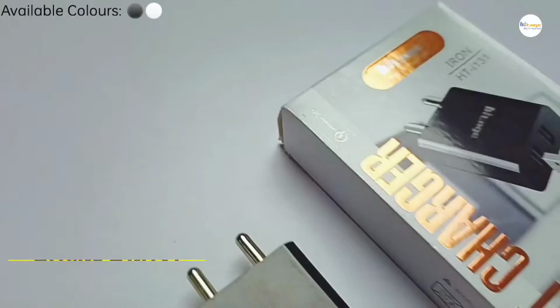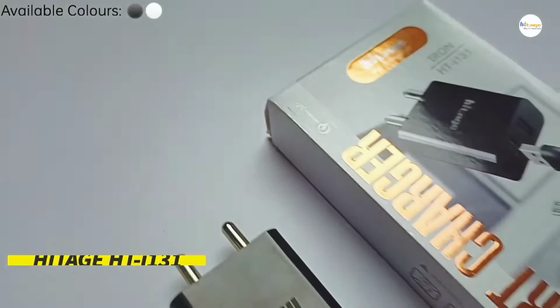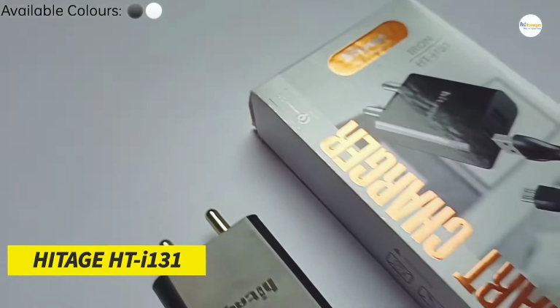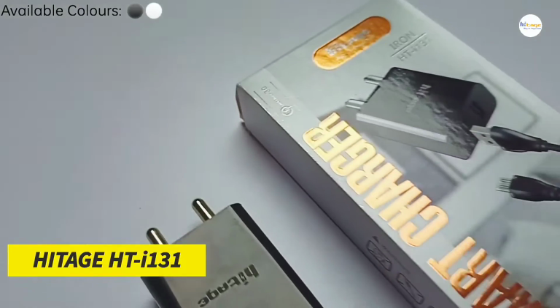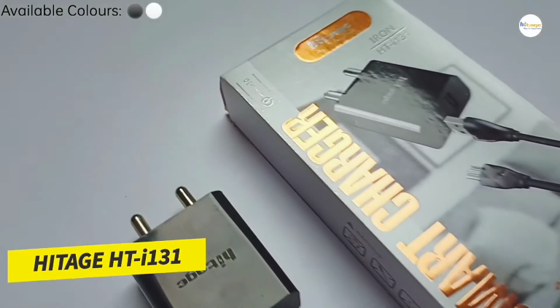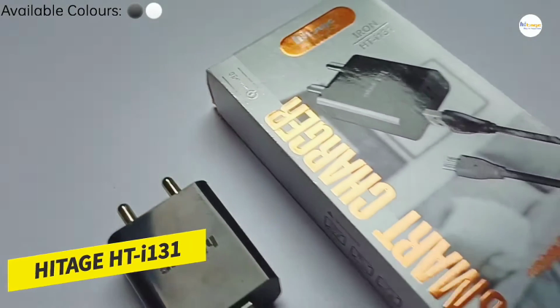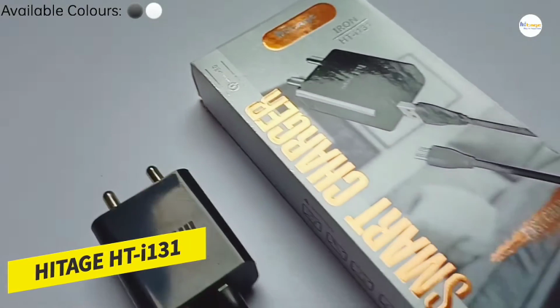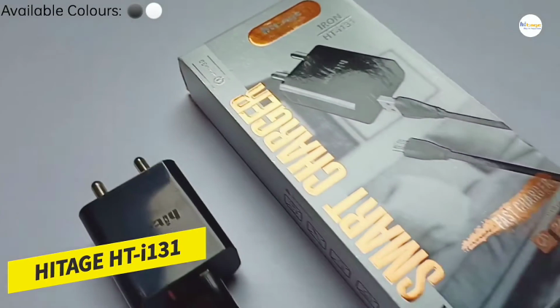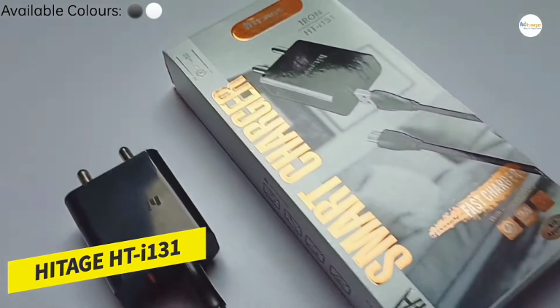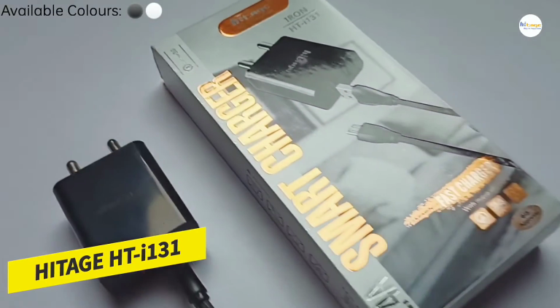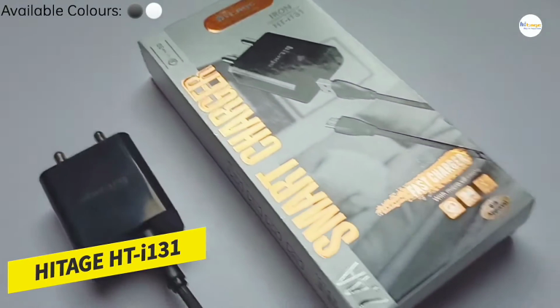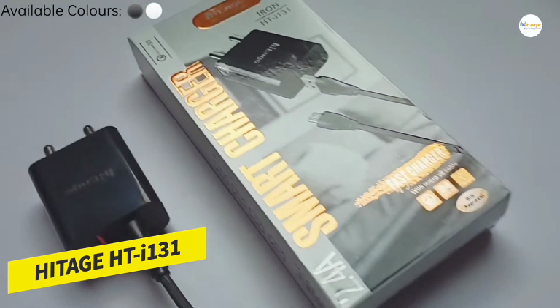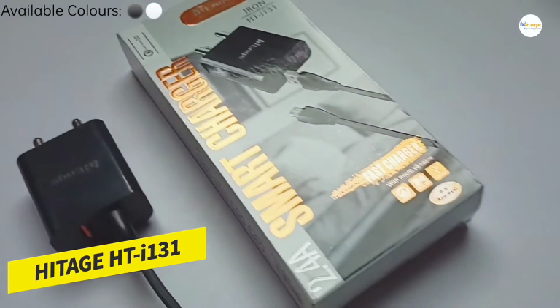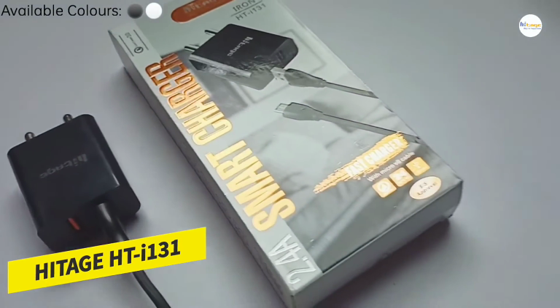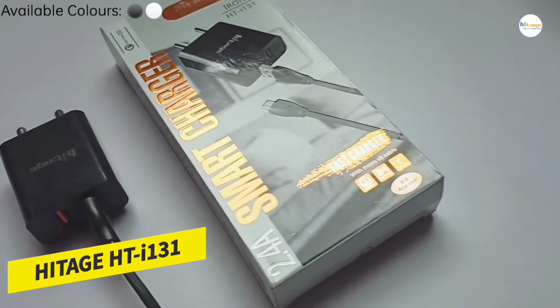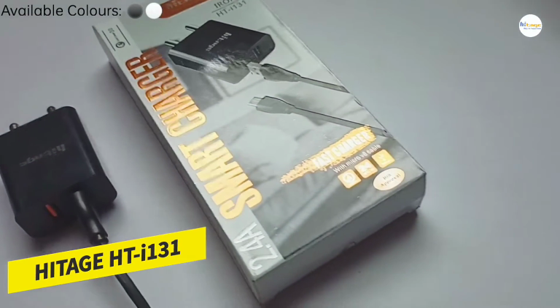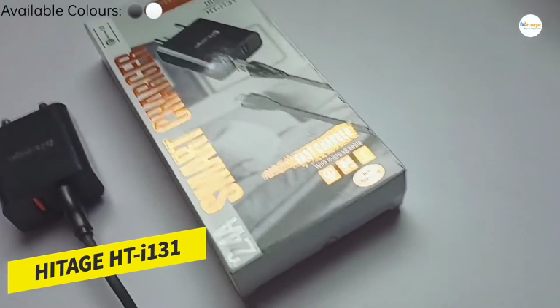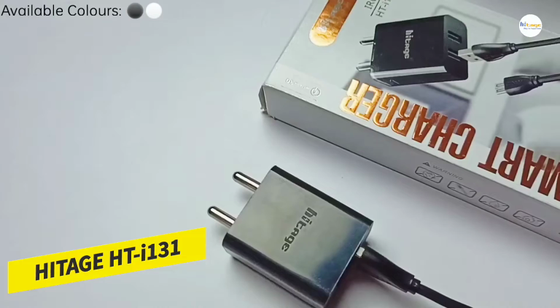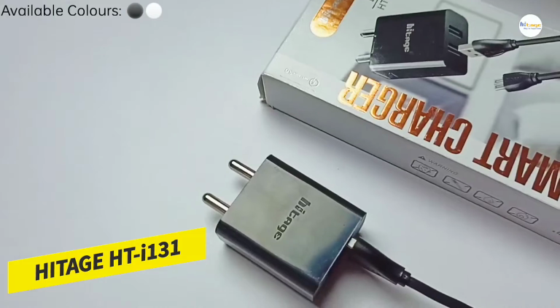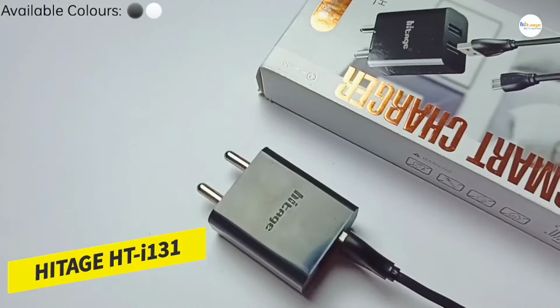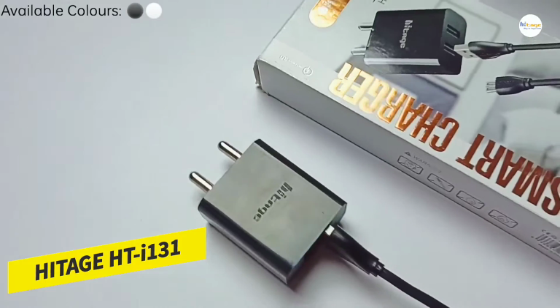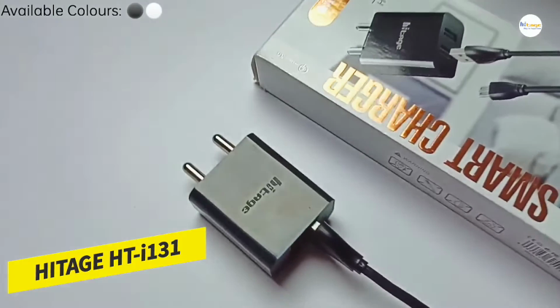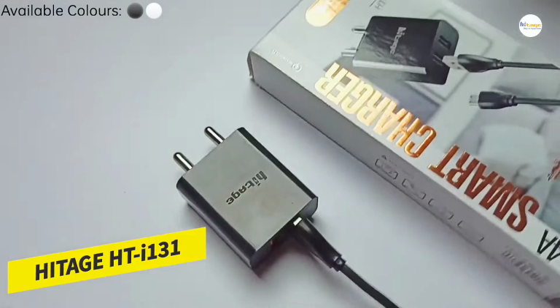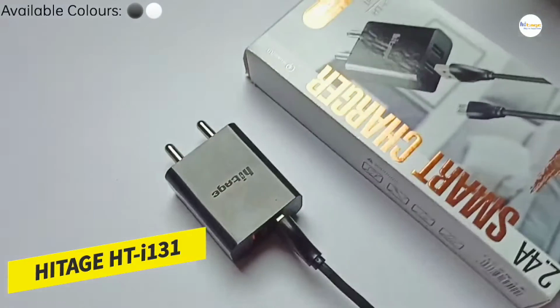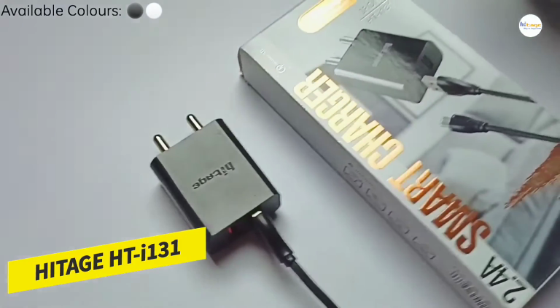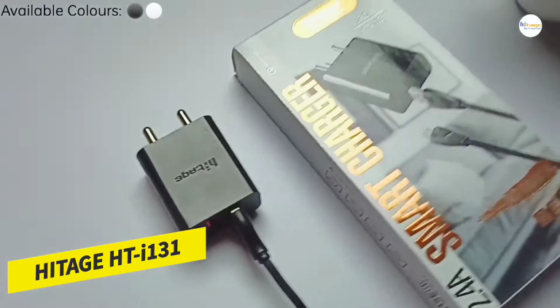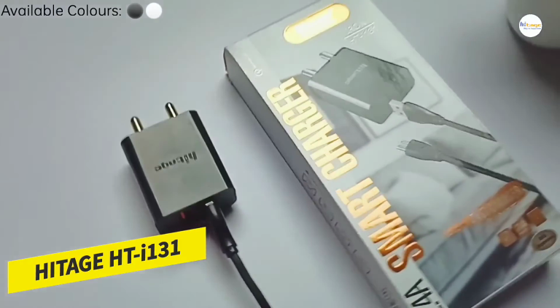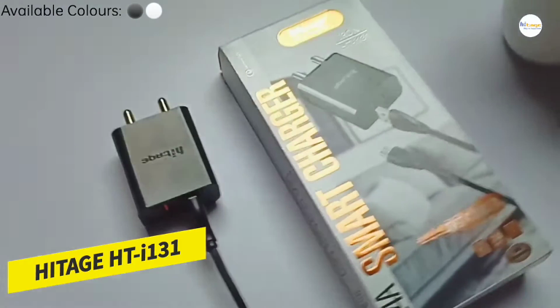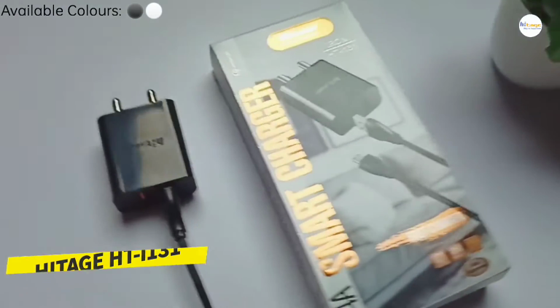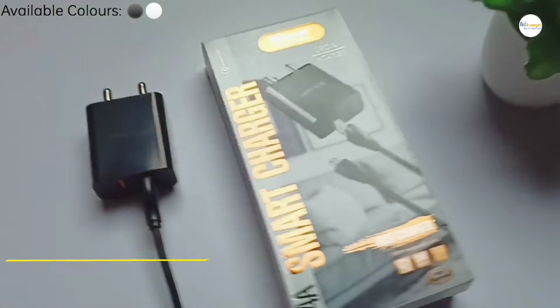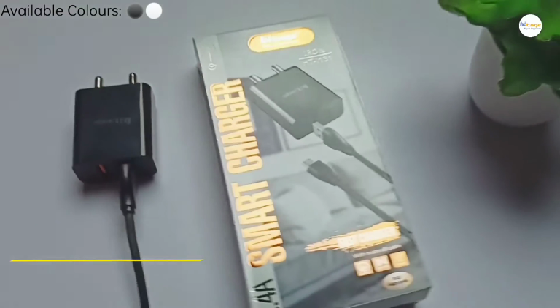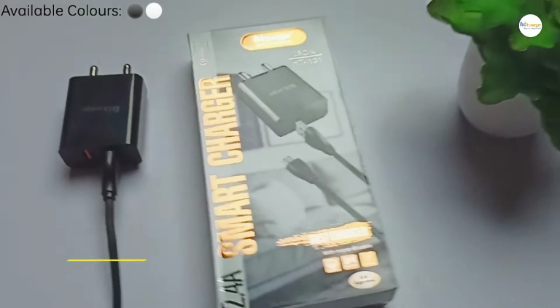Hello everyone, in this video I will unbox and review the smart charger from Hytage. So with that being said, let's start the video.